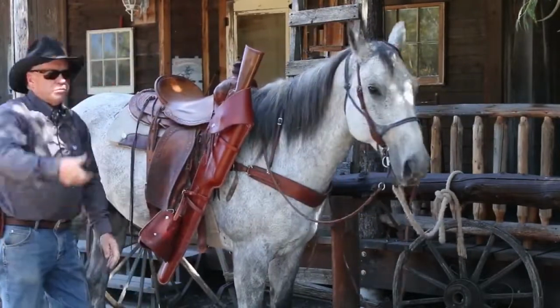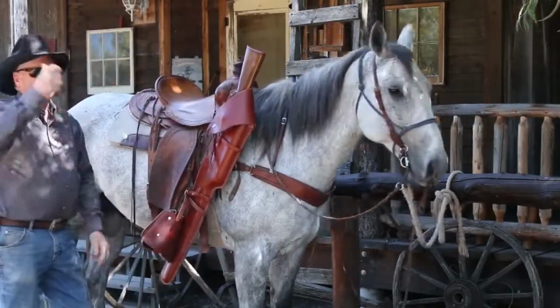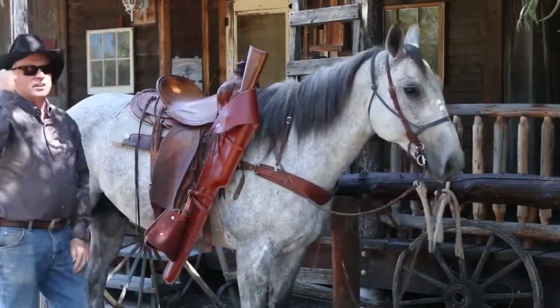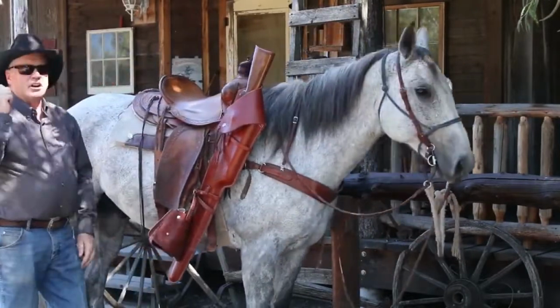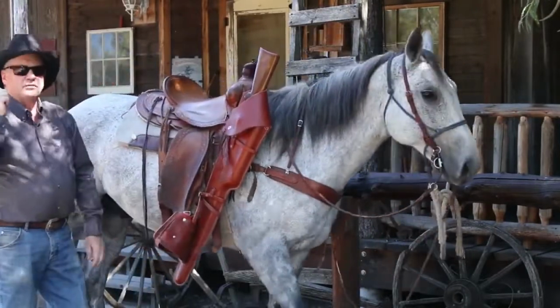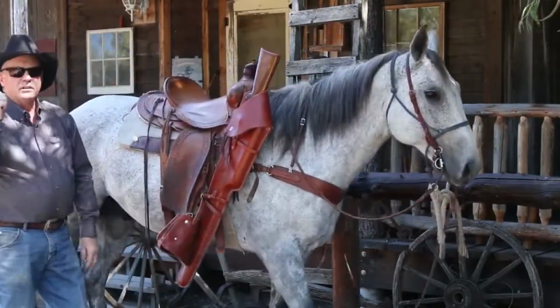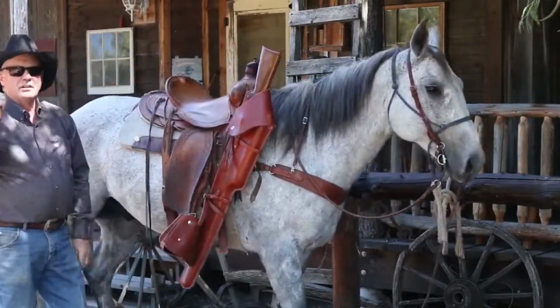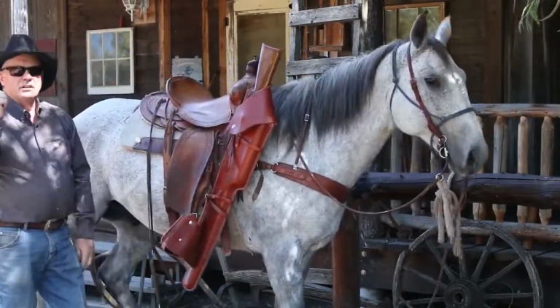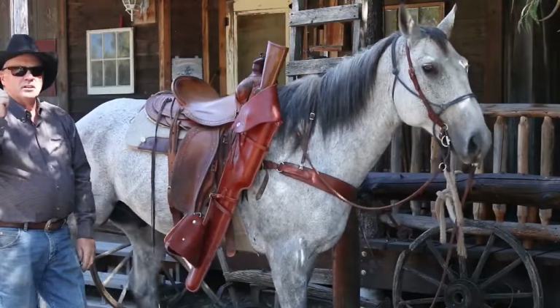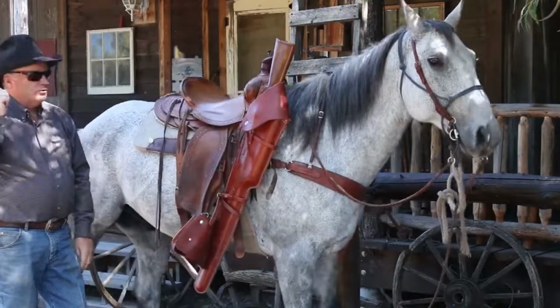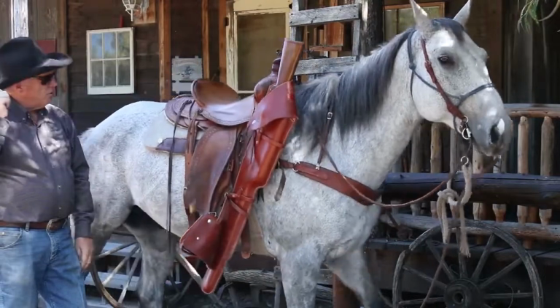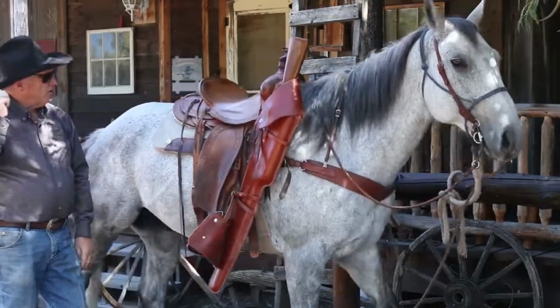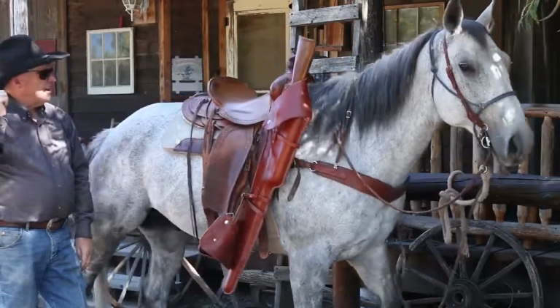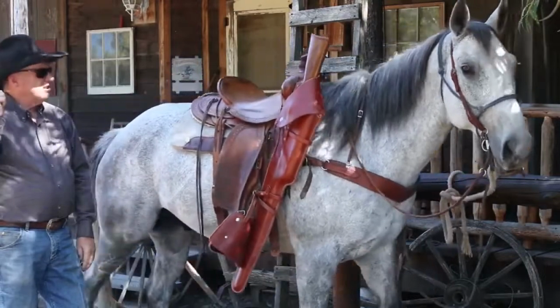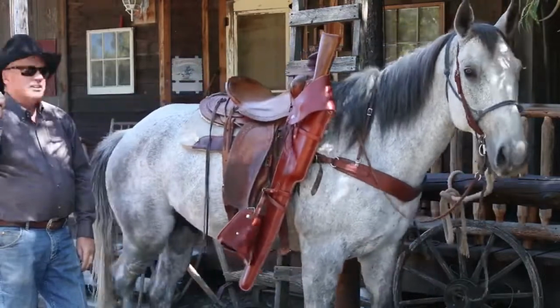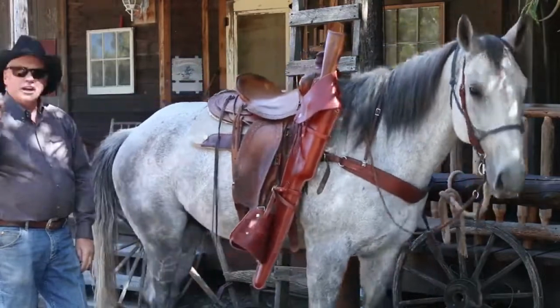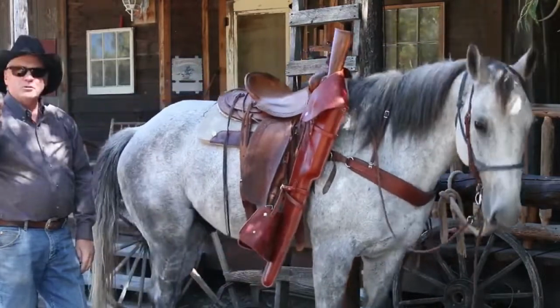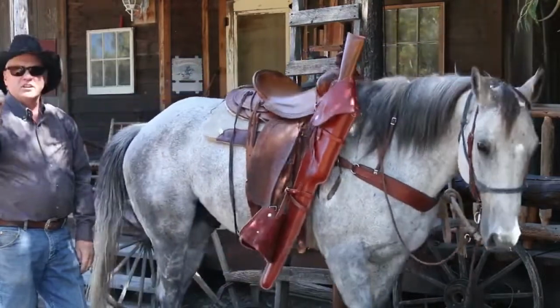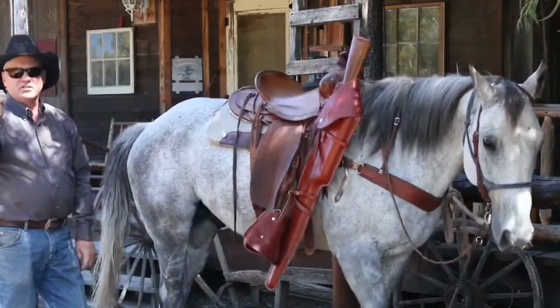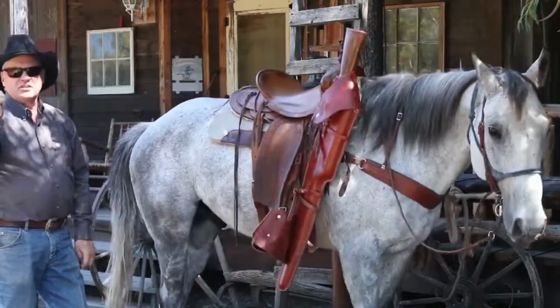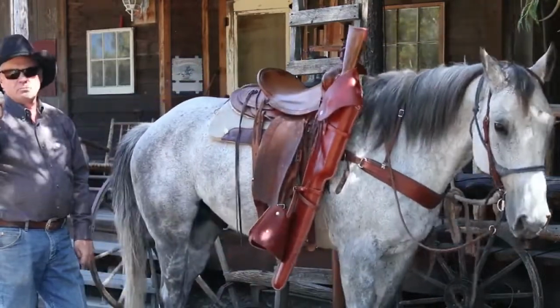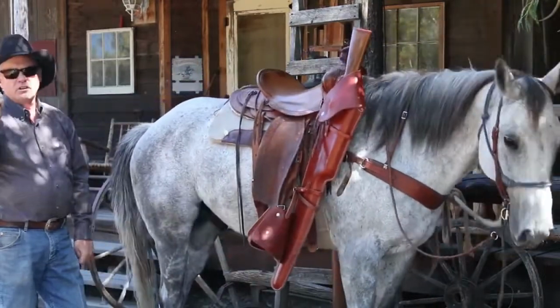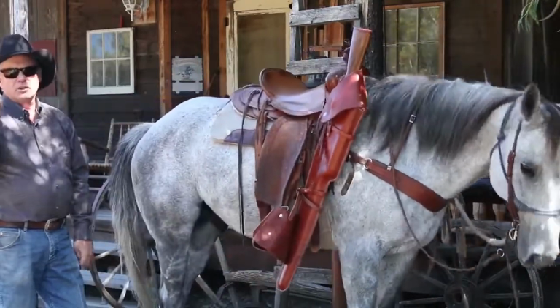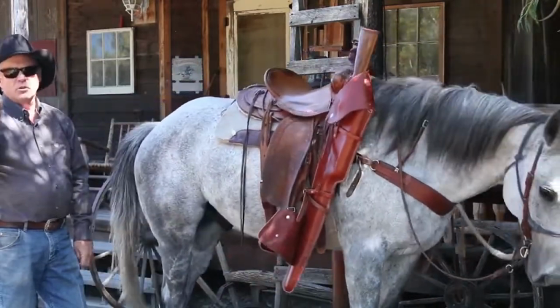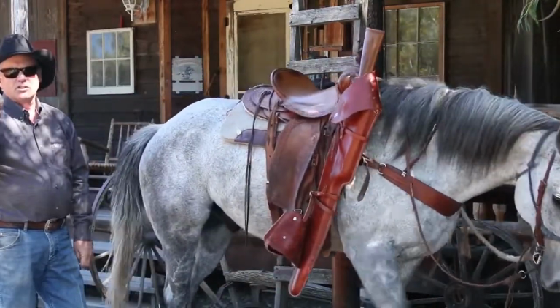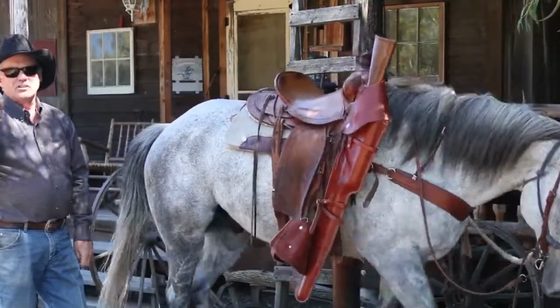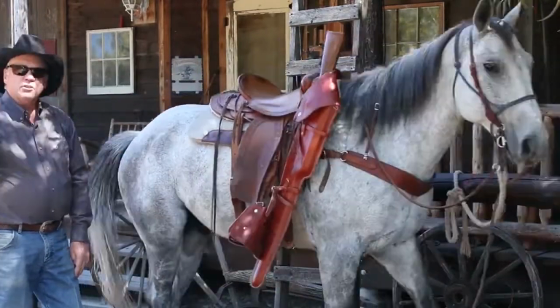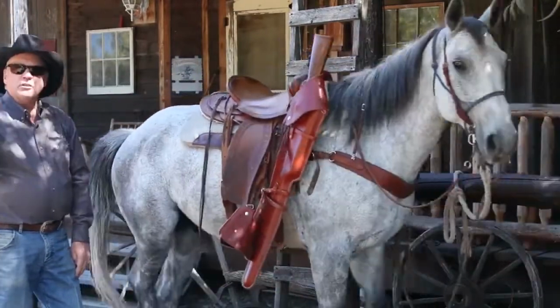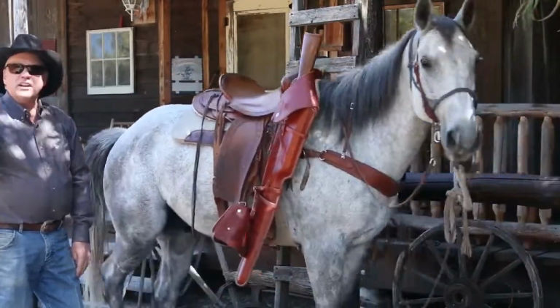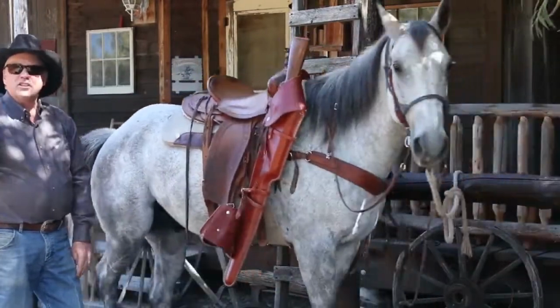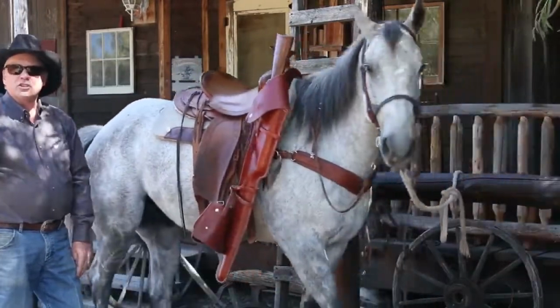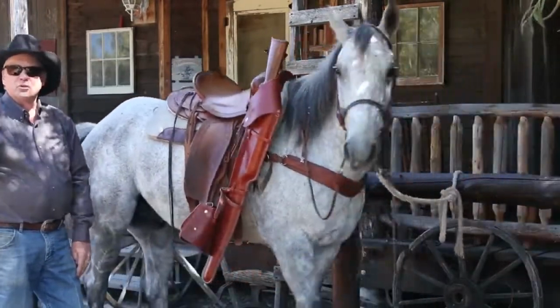You pull it off, pull it out of the scabbard, step off your horse, and you're ready to shoot.